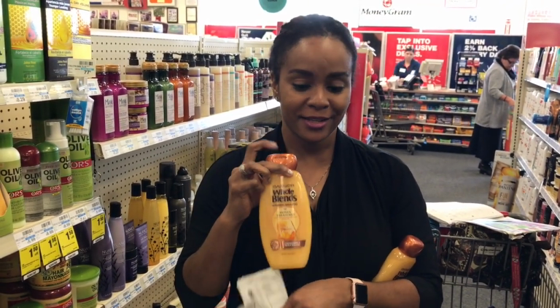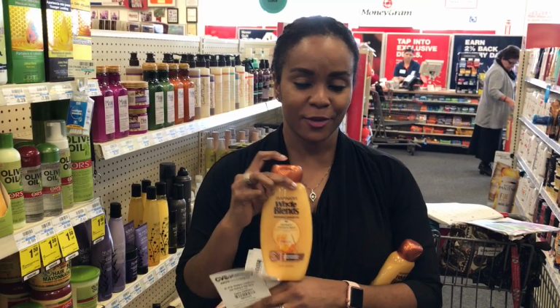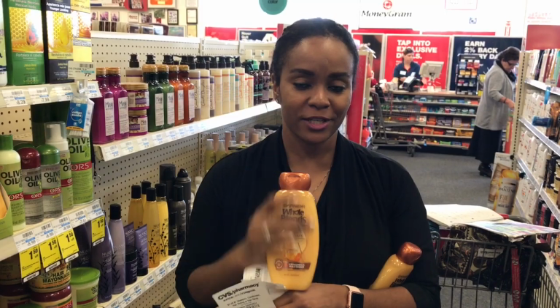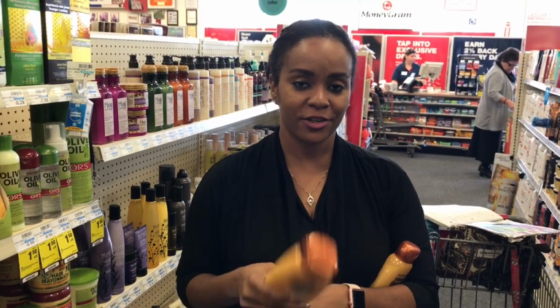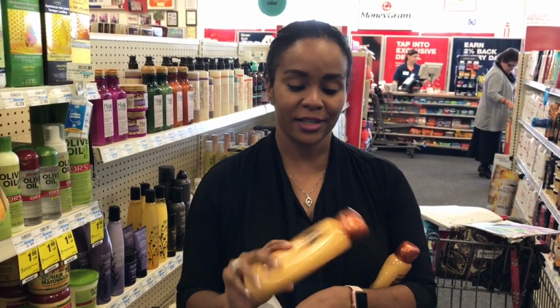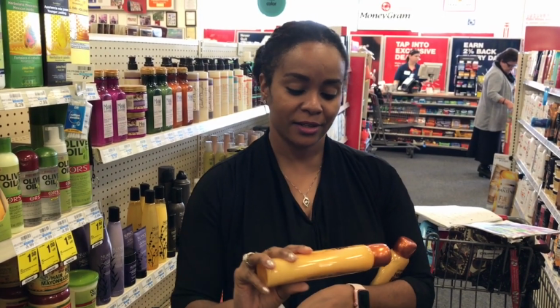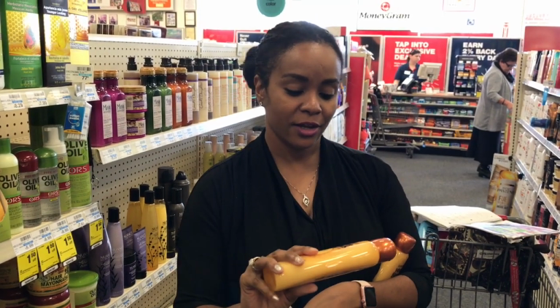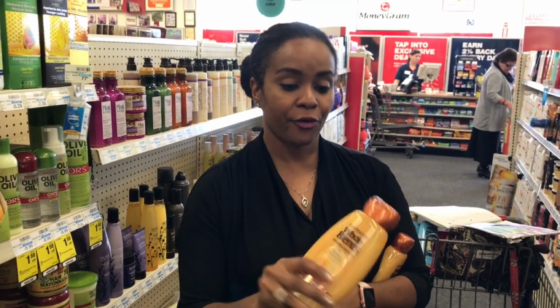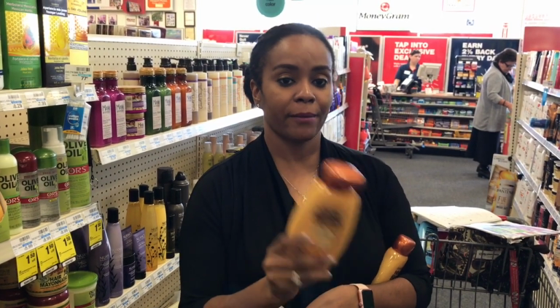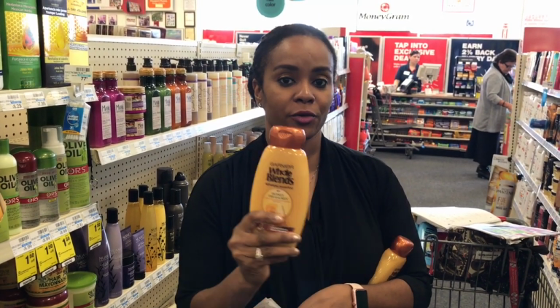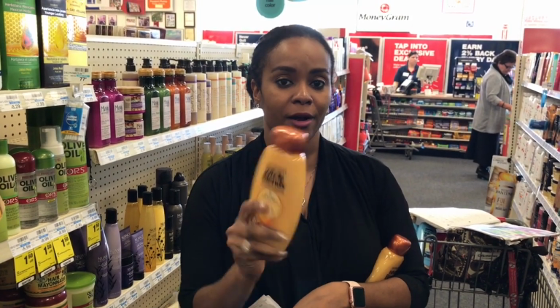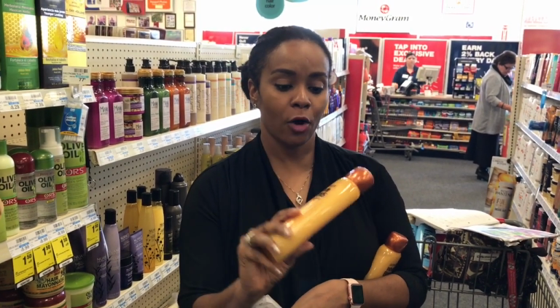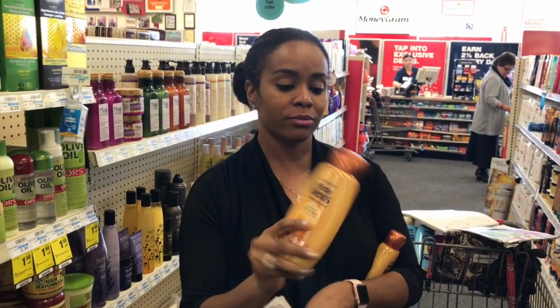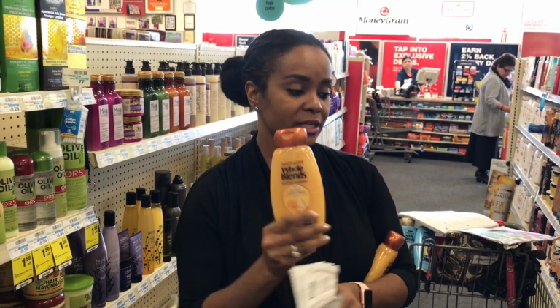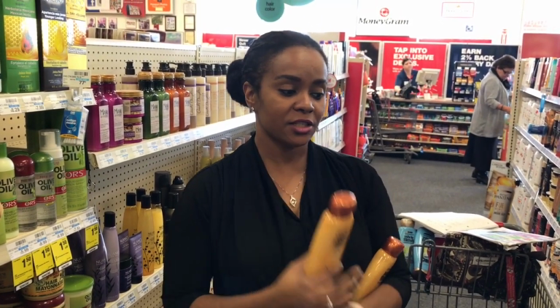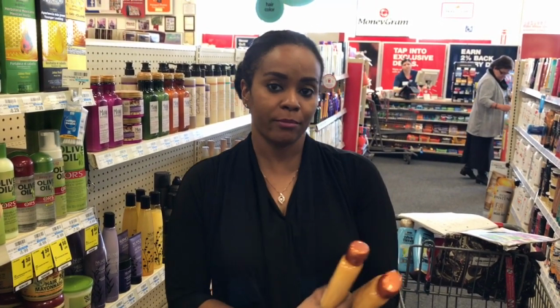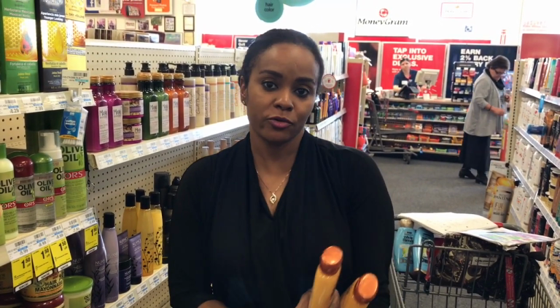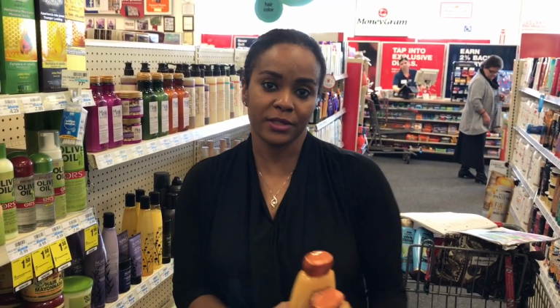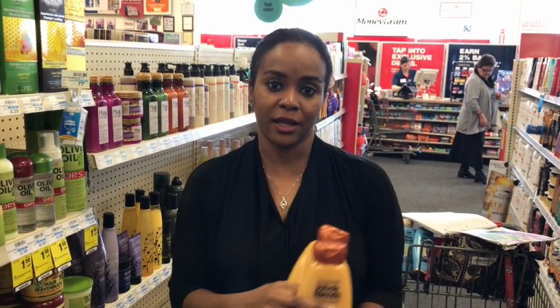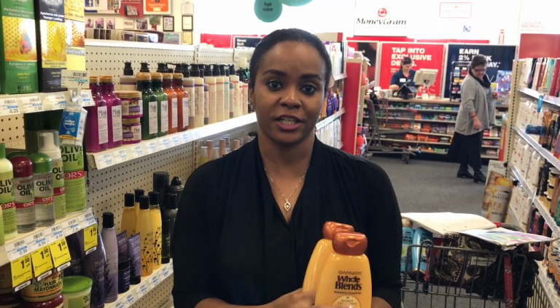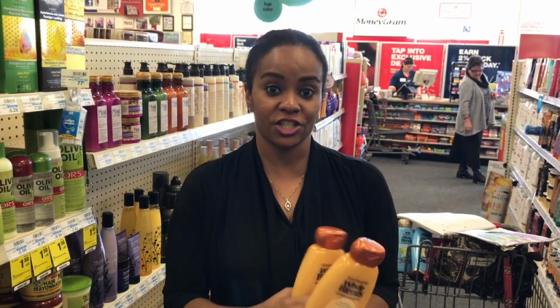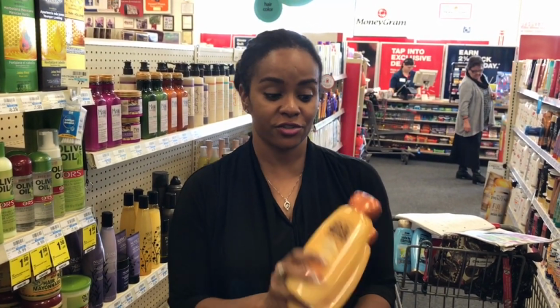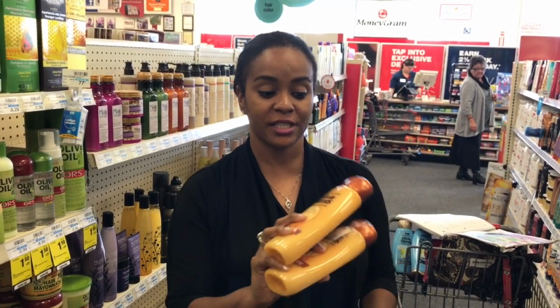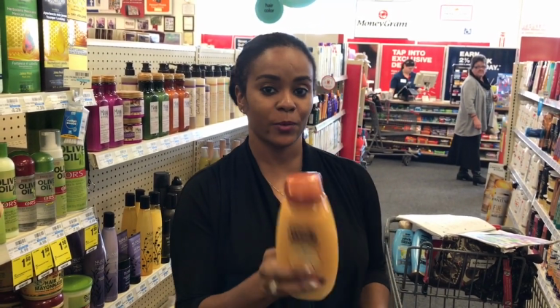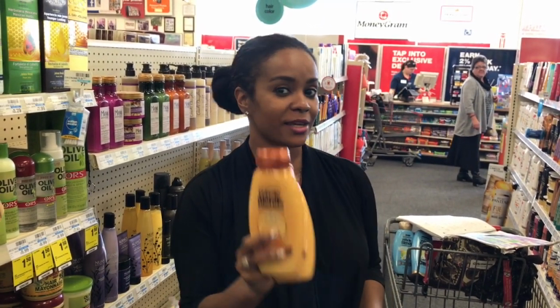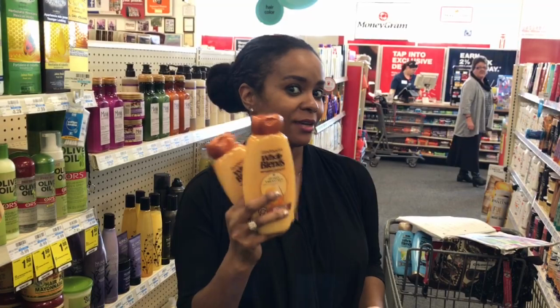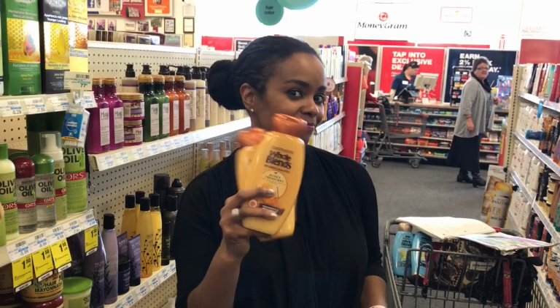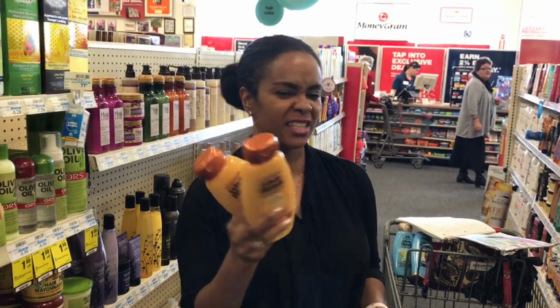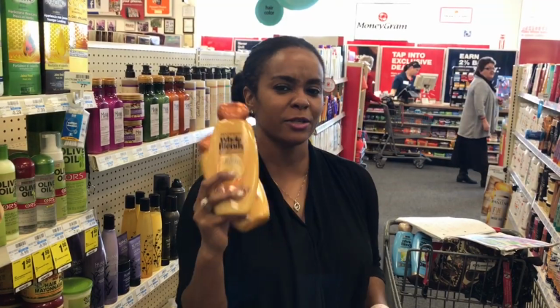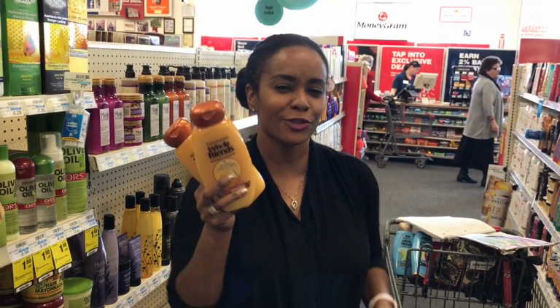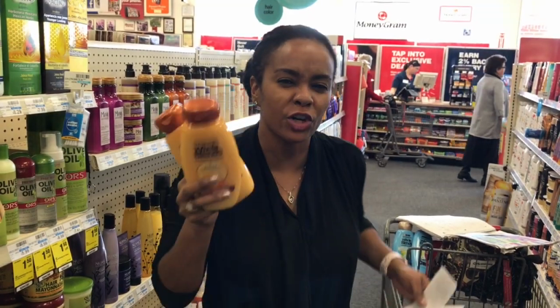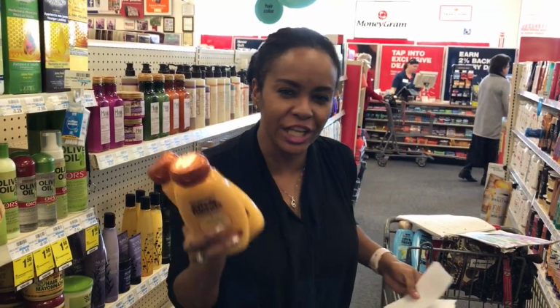So make sure you grab your Whole Blends shampoos and conditioners this week — they smell so good.